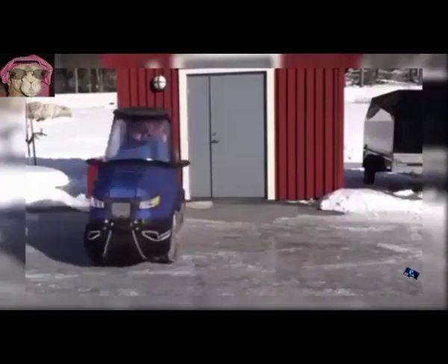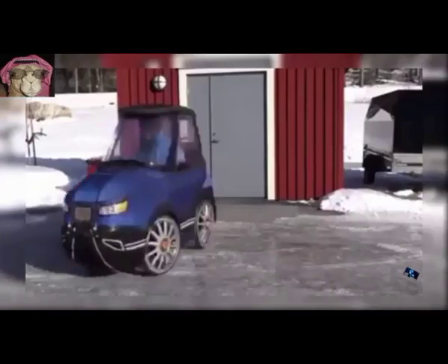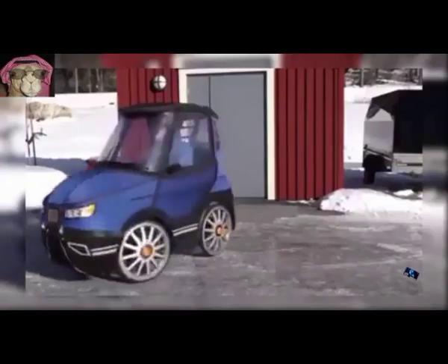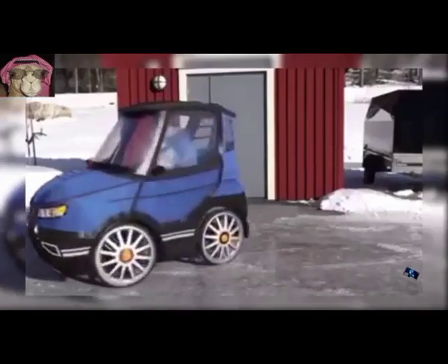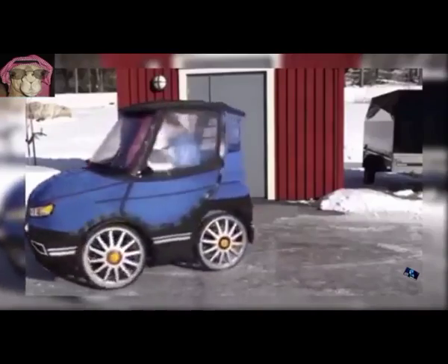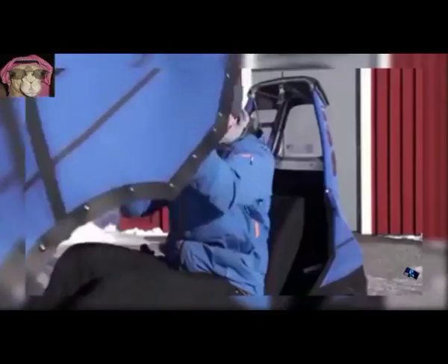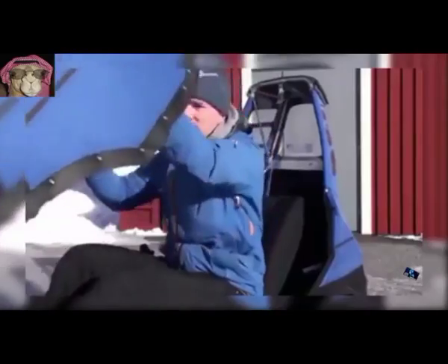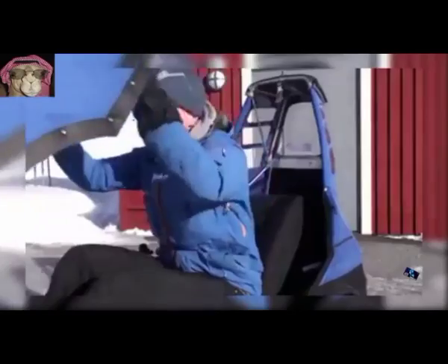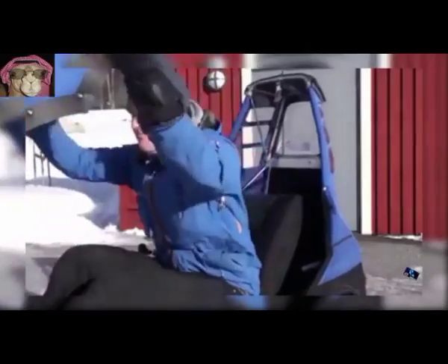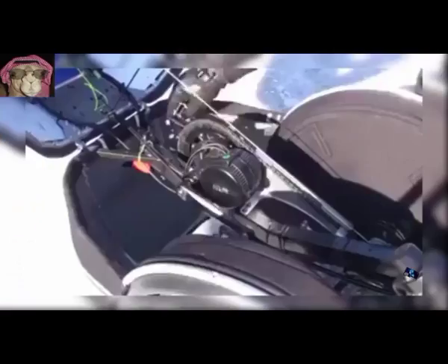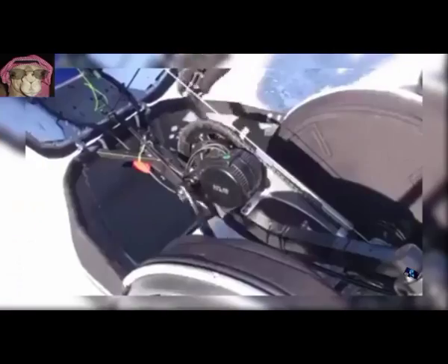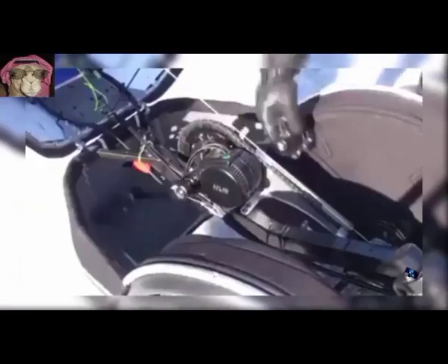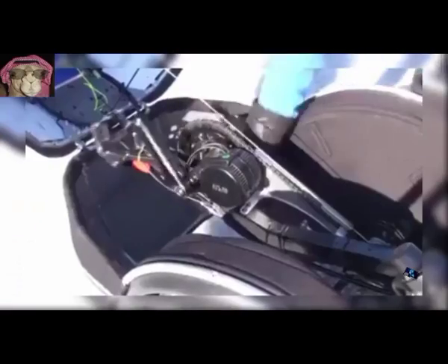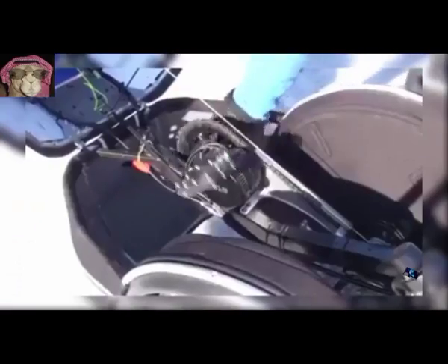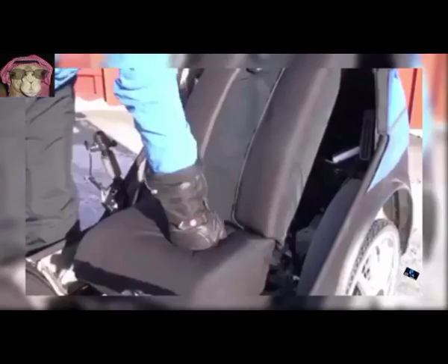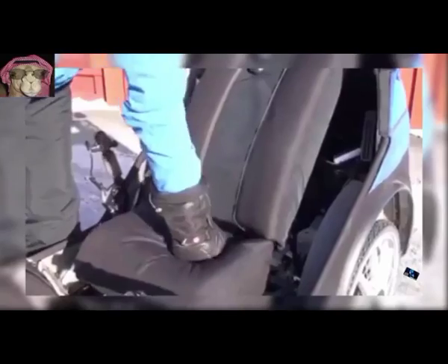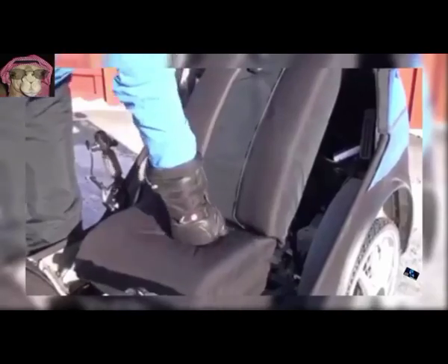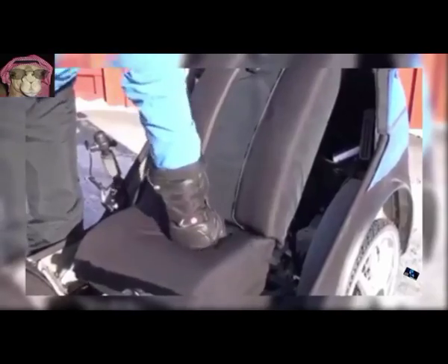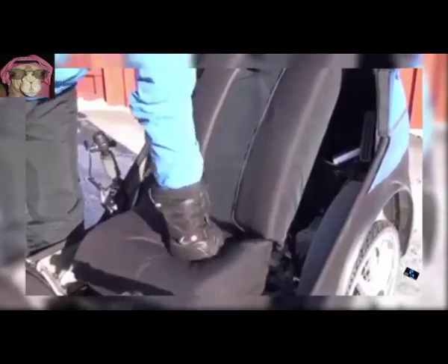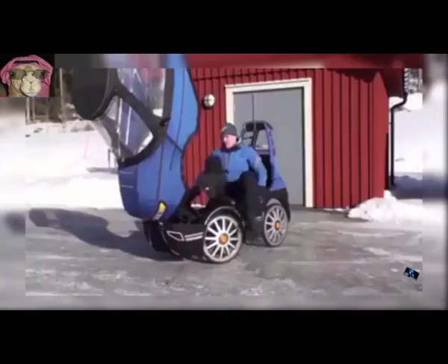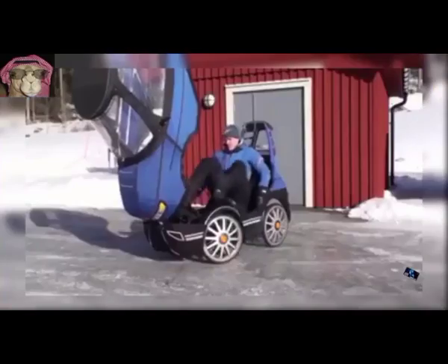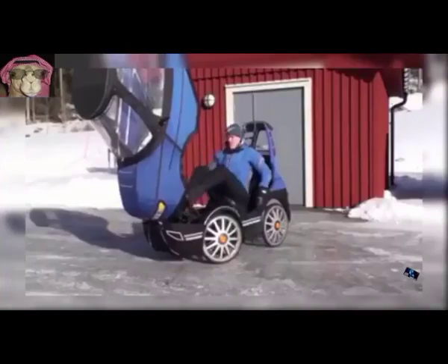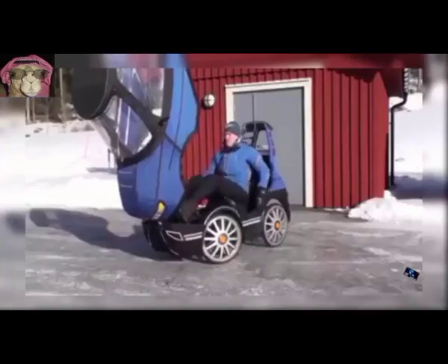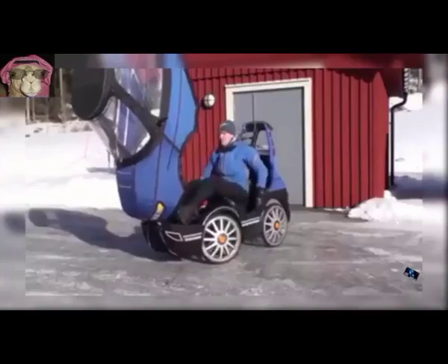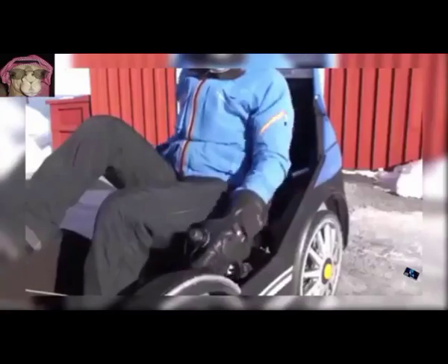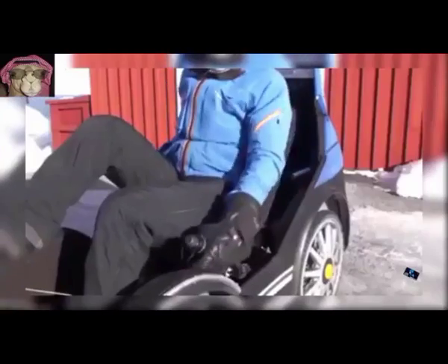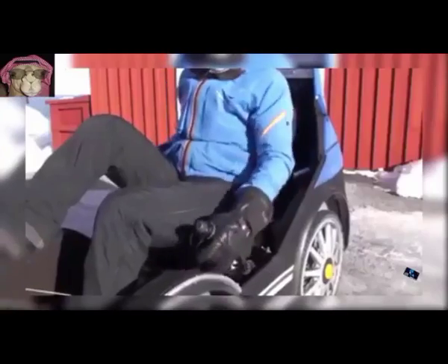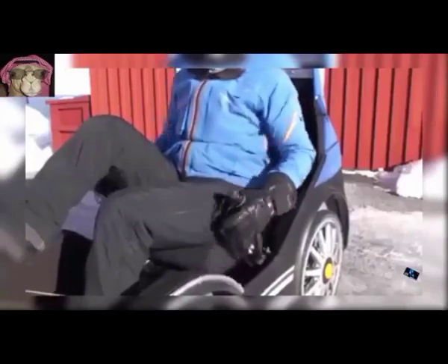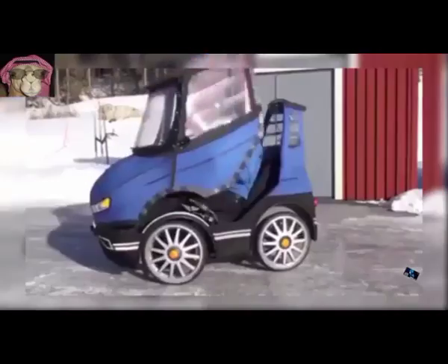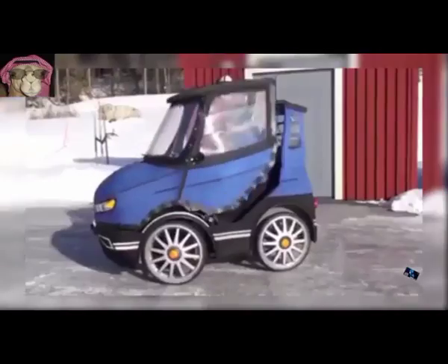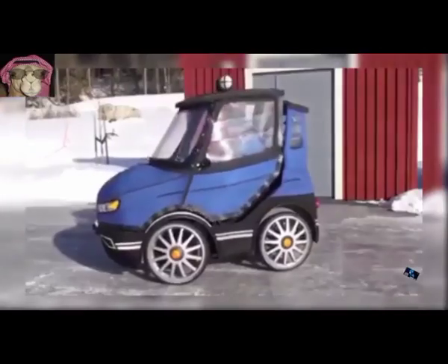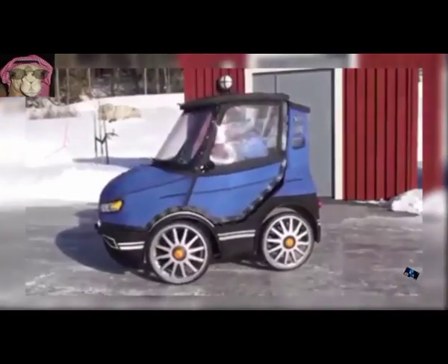57. Bicycle Car. Comes with a full waterproof body to keep you warm and dry in any weather.